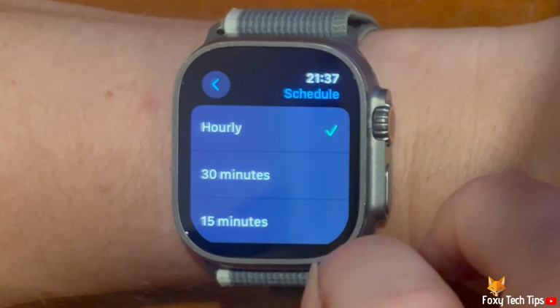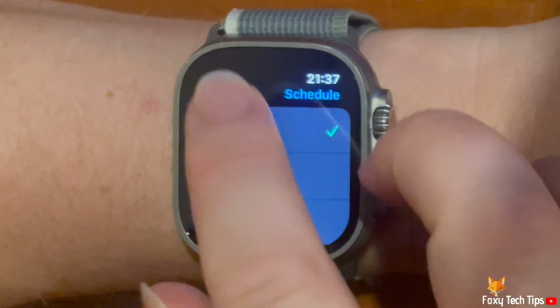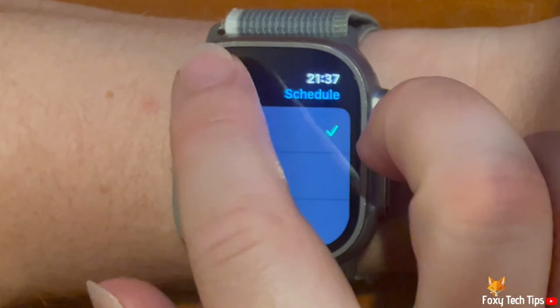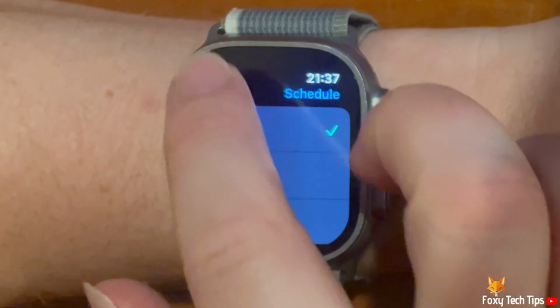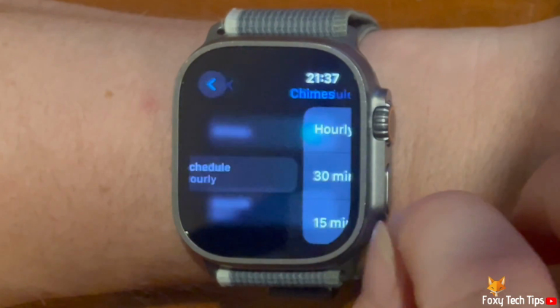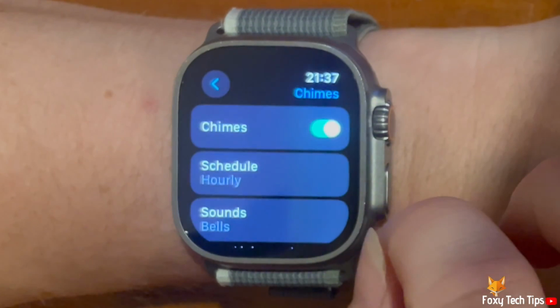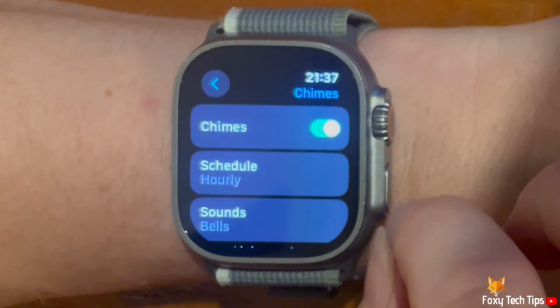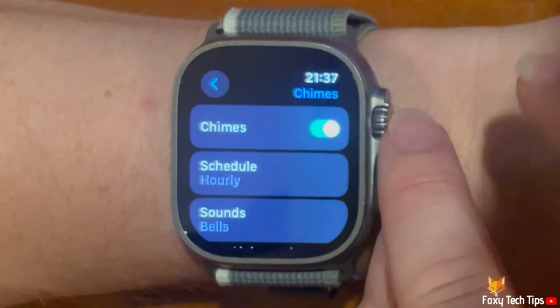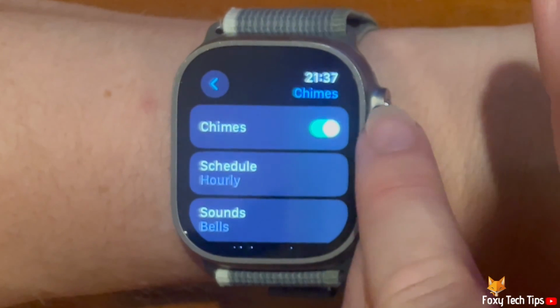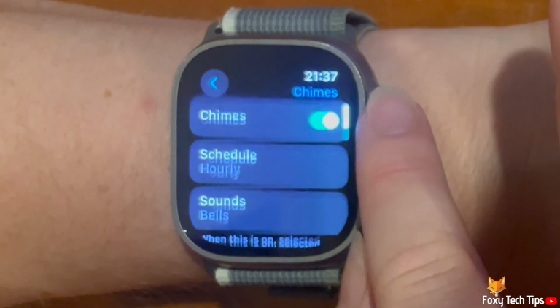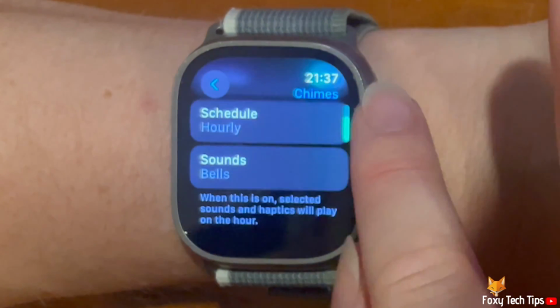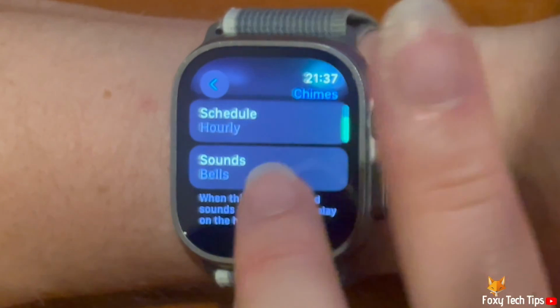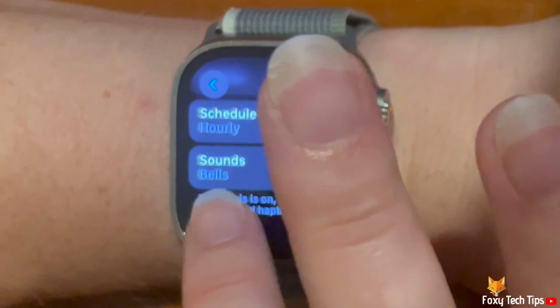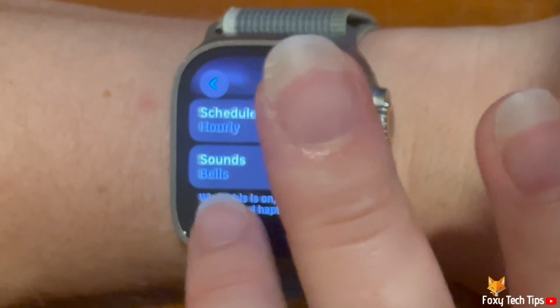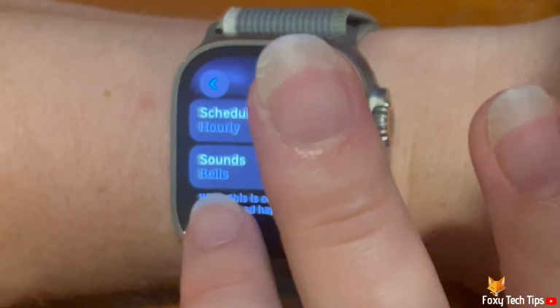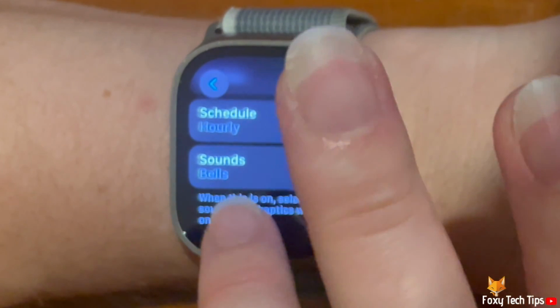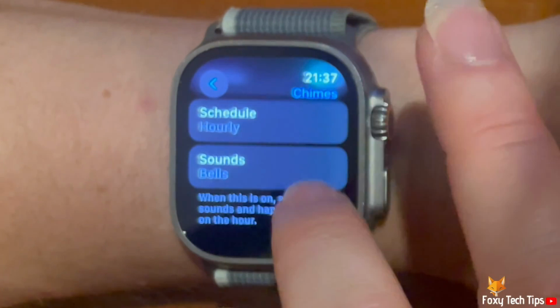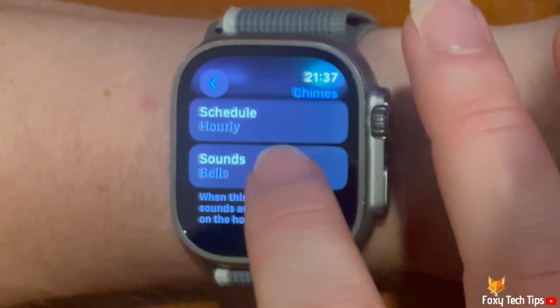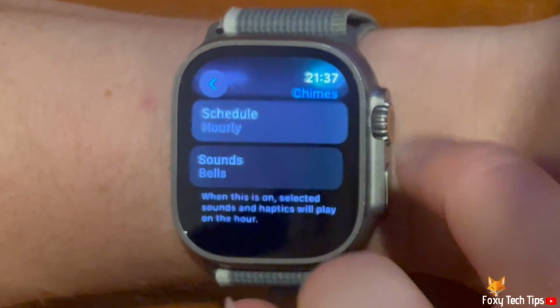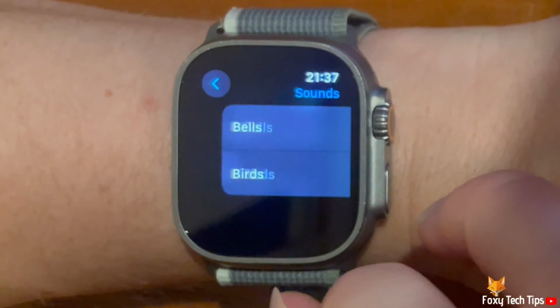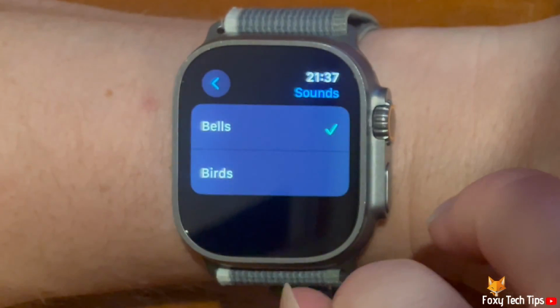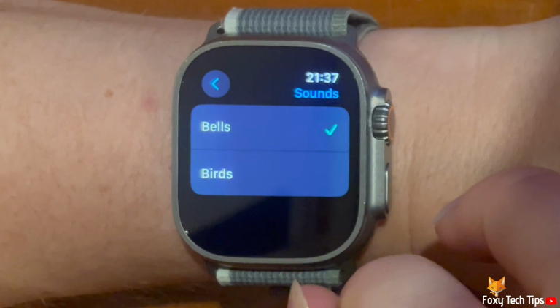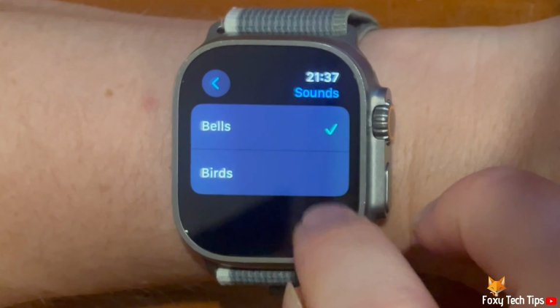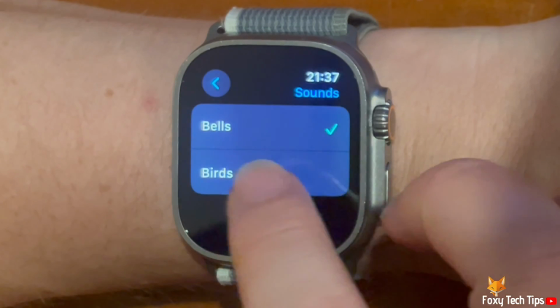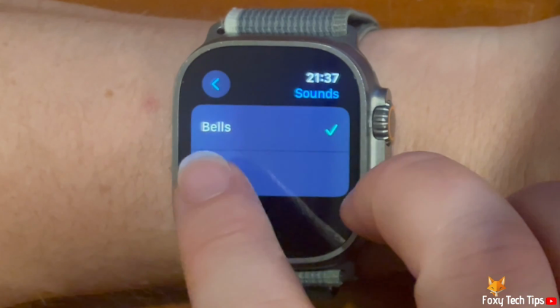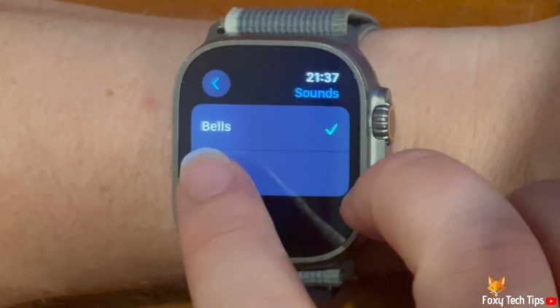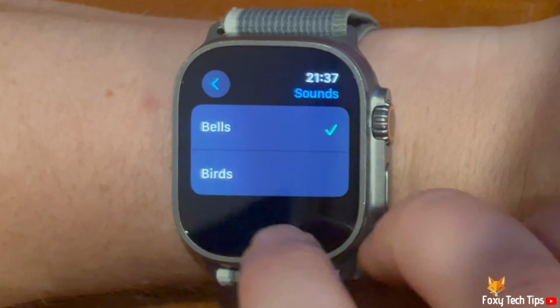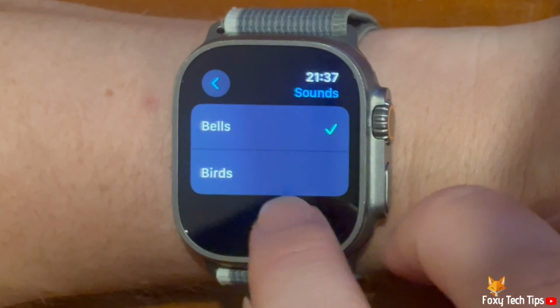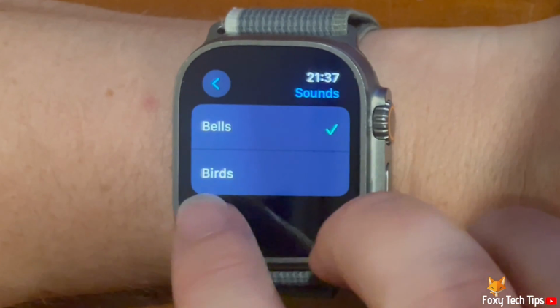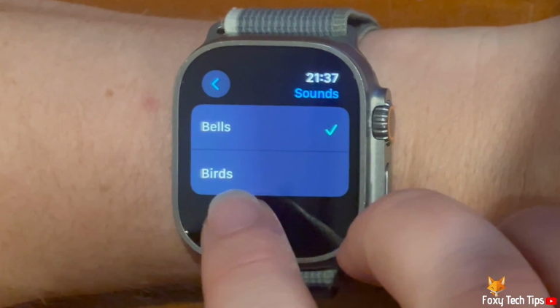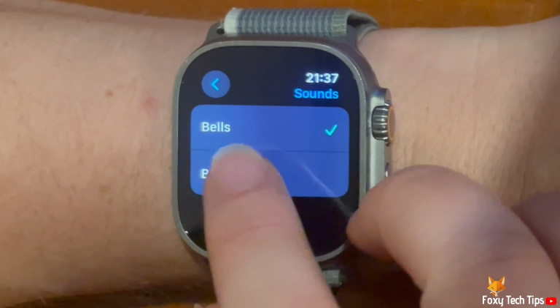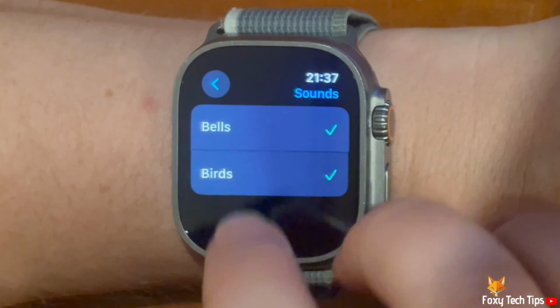Go to the previous page and tap Sounds. You can then choose the sound that you would like your watch to play for the chime.